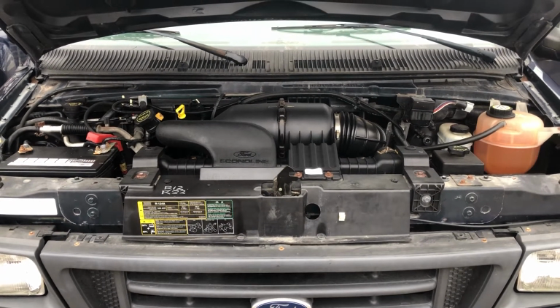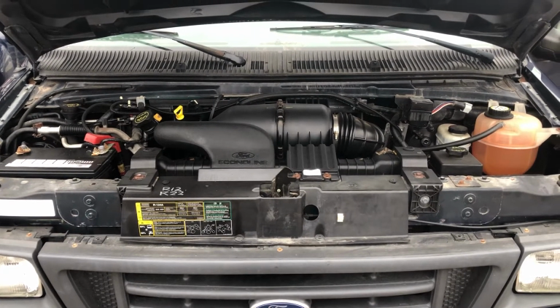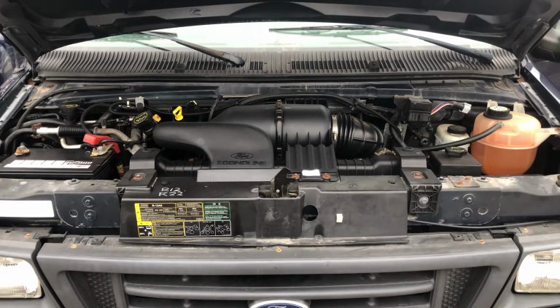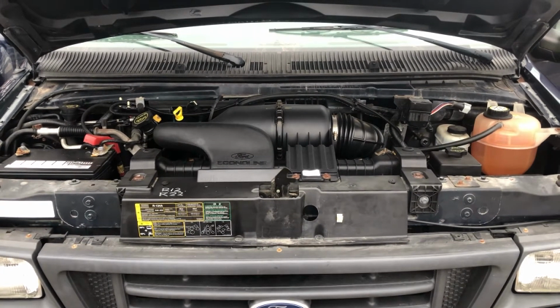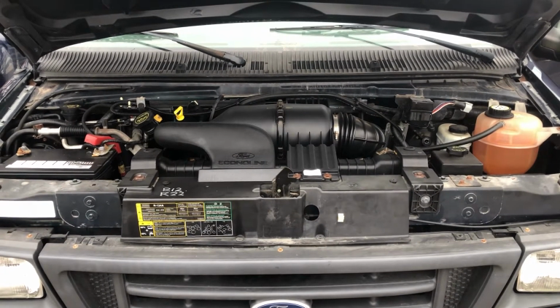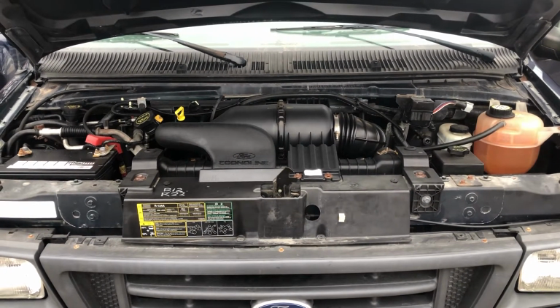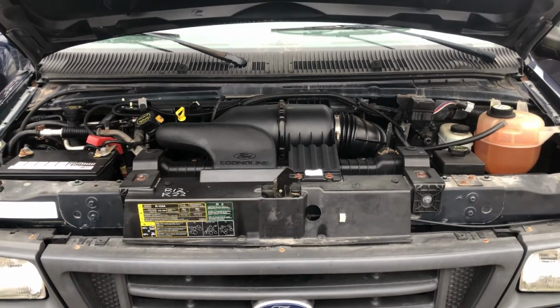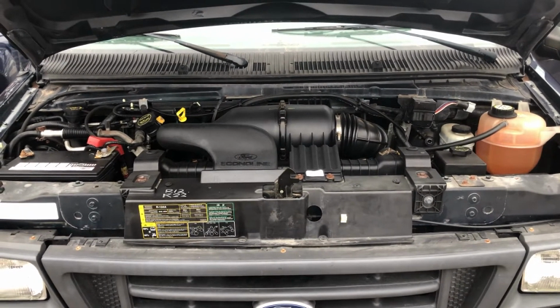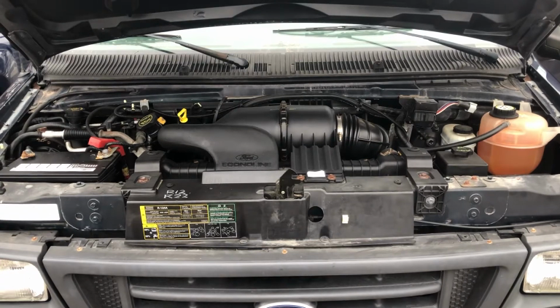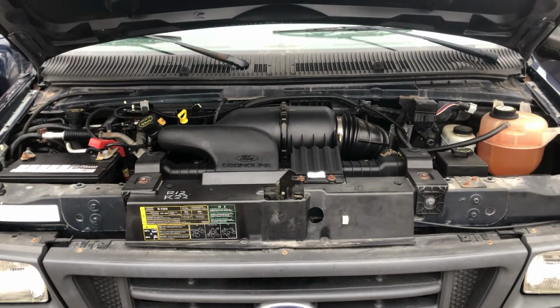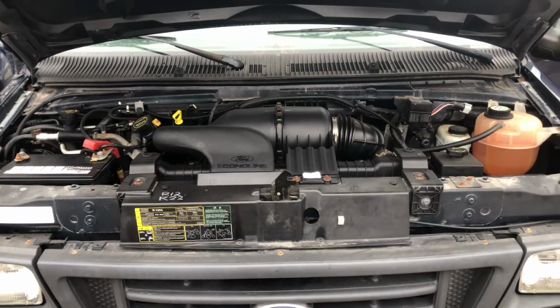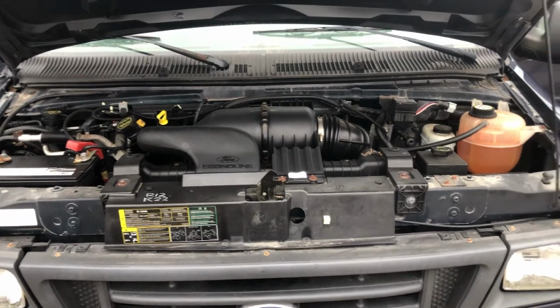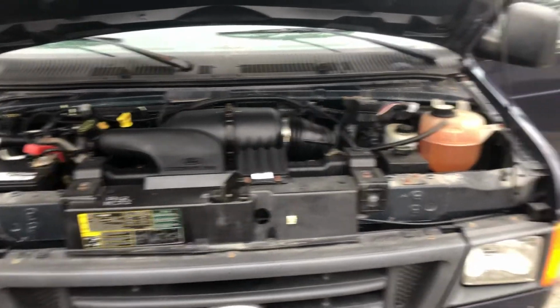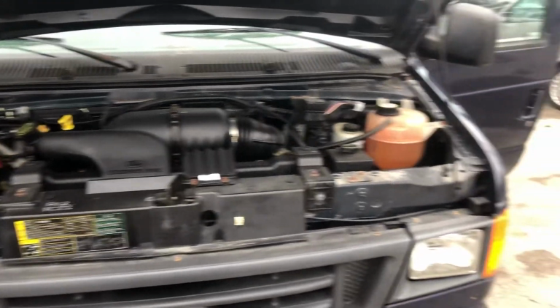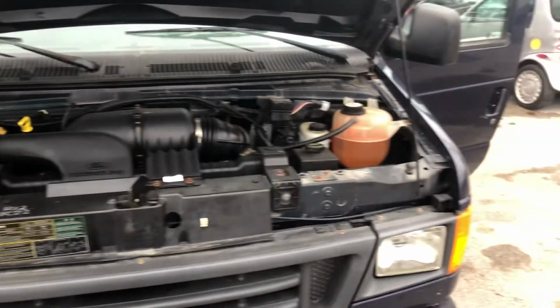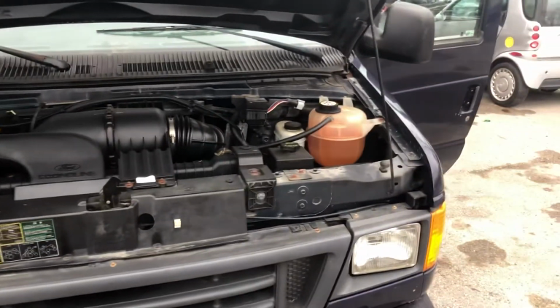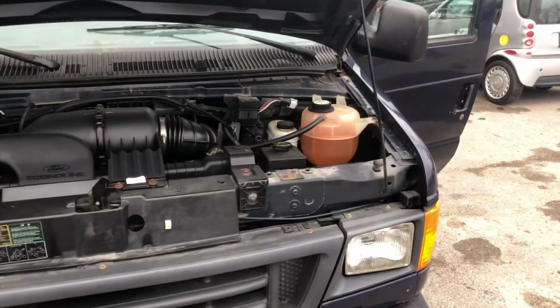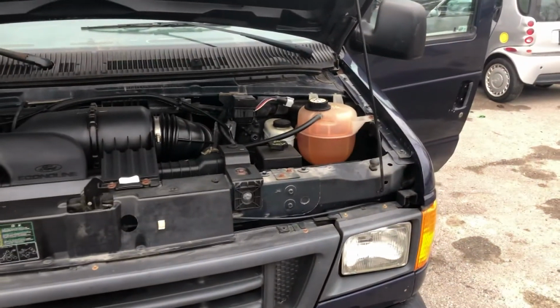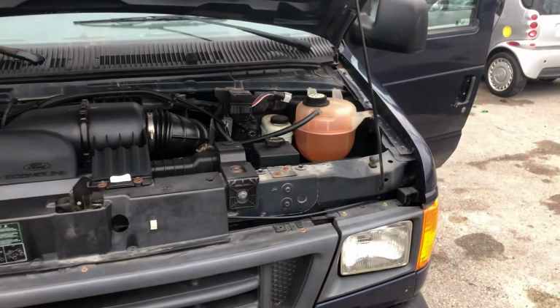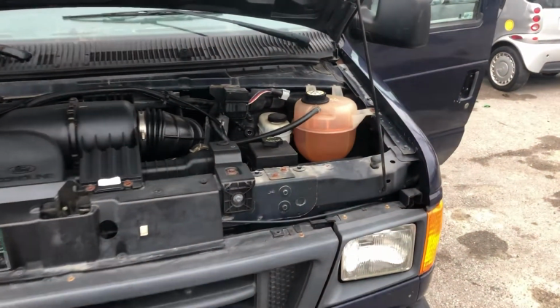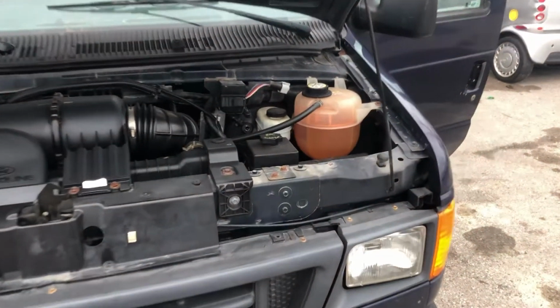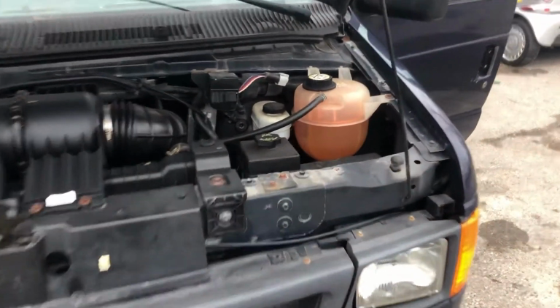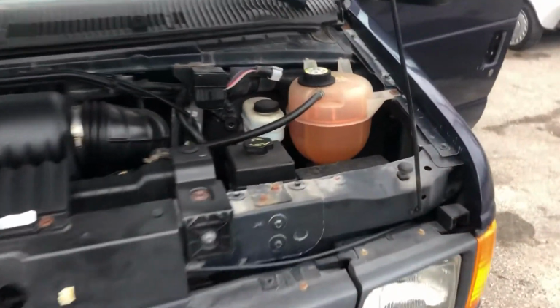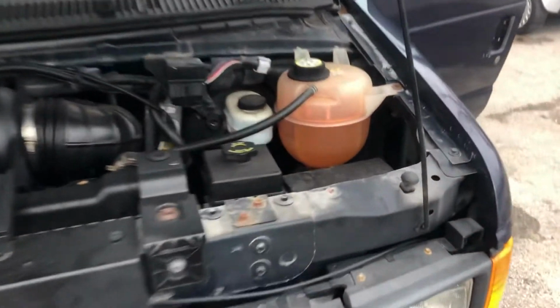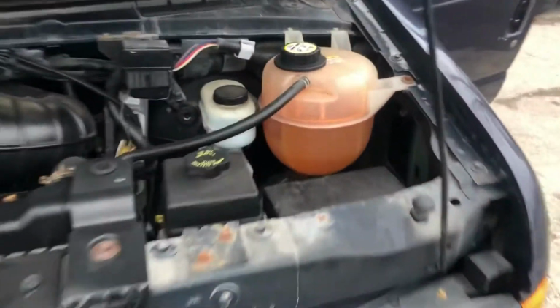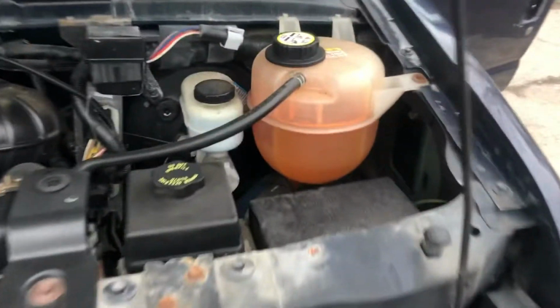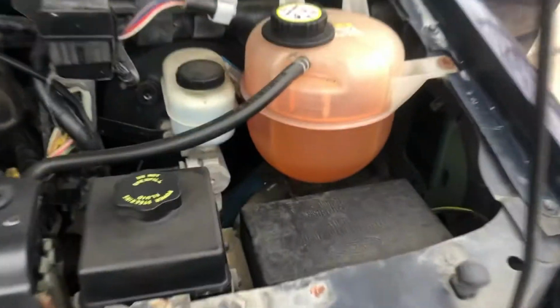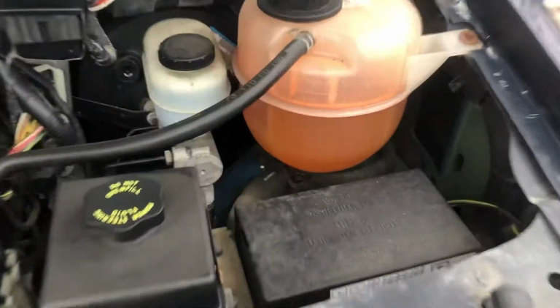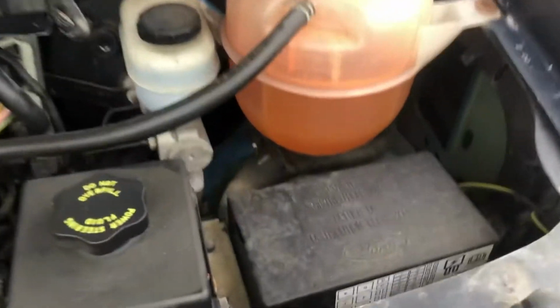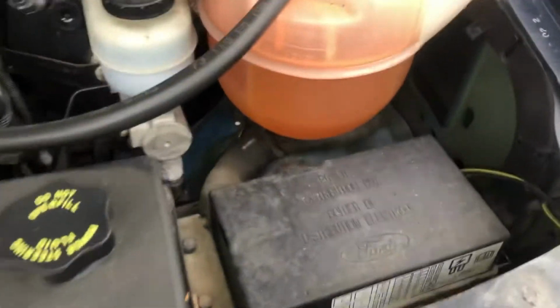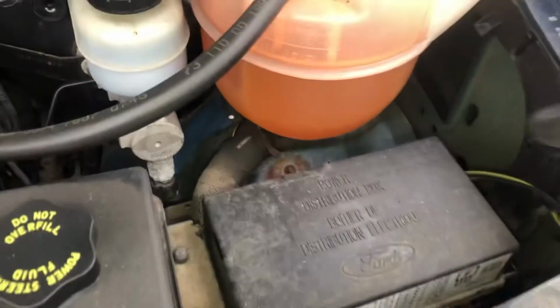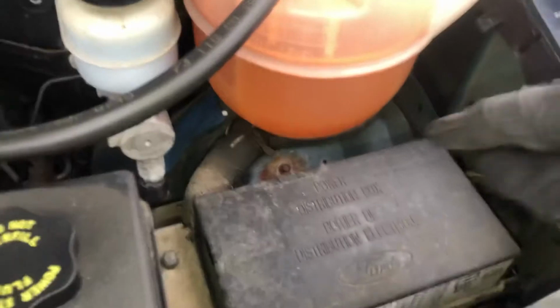The first fuse box location is on the right side of the car, right over here.